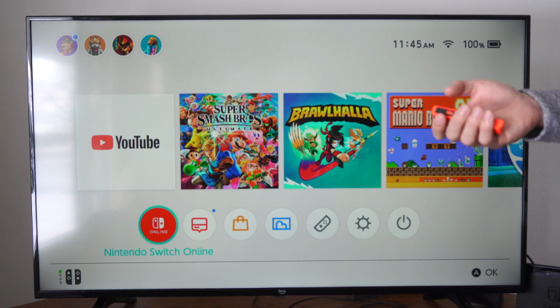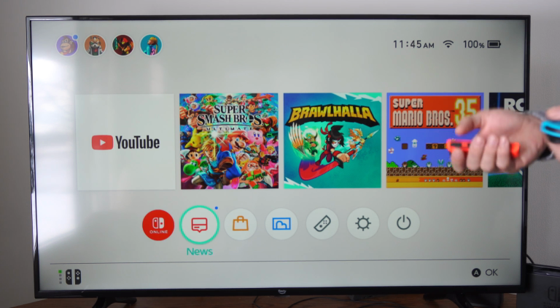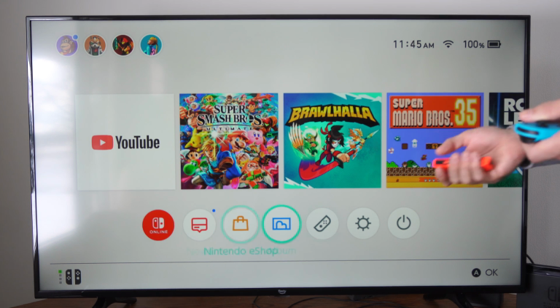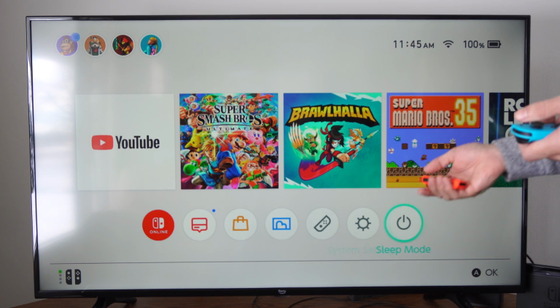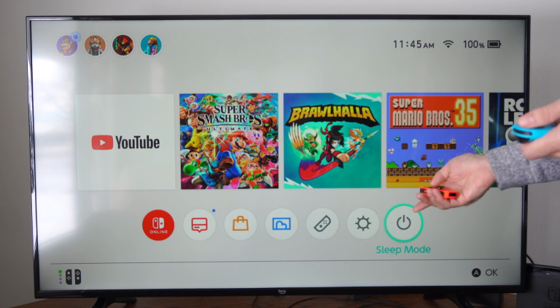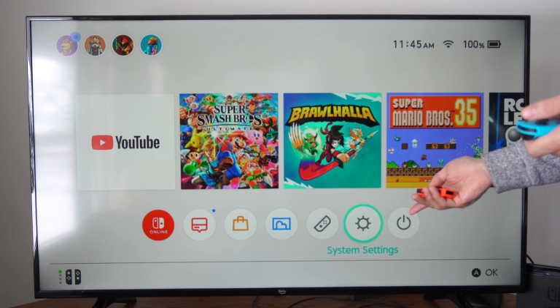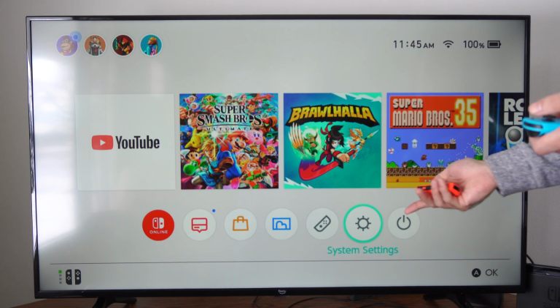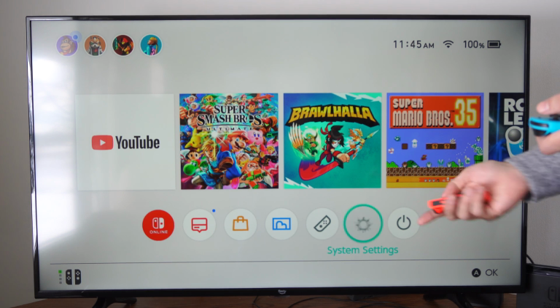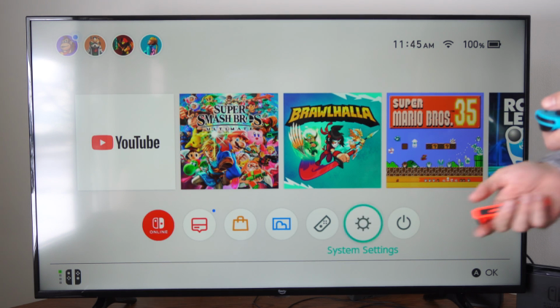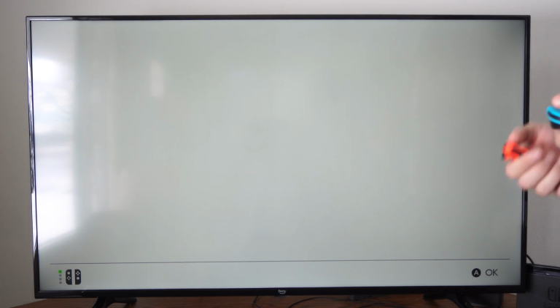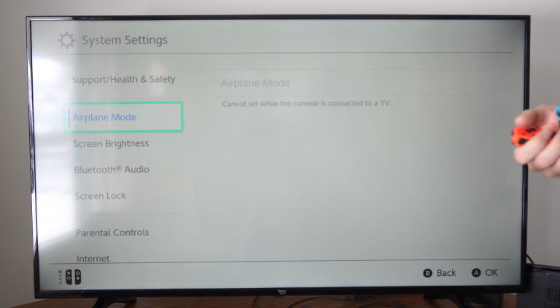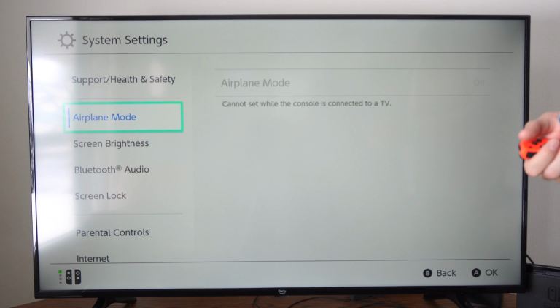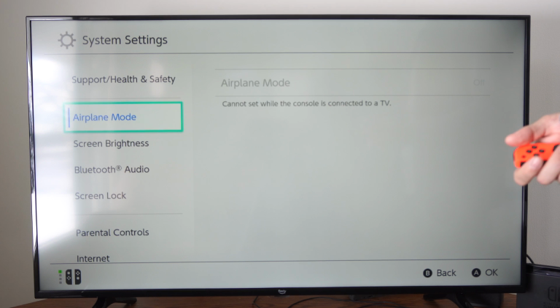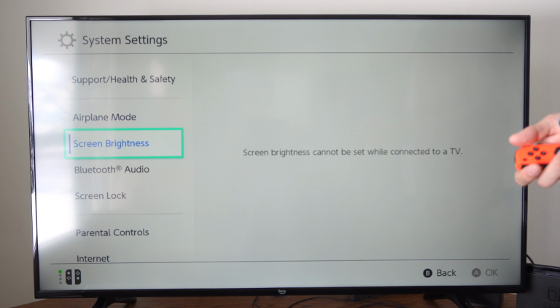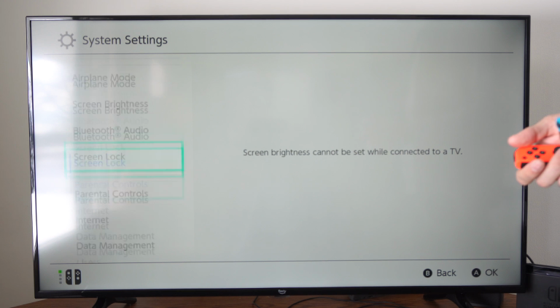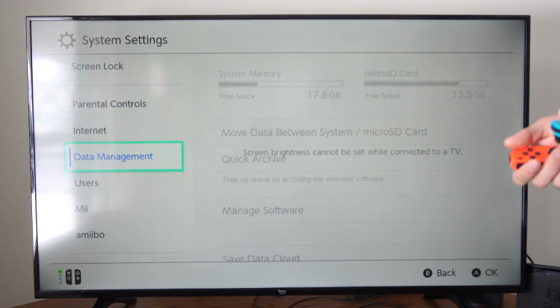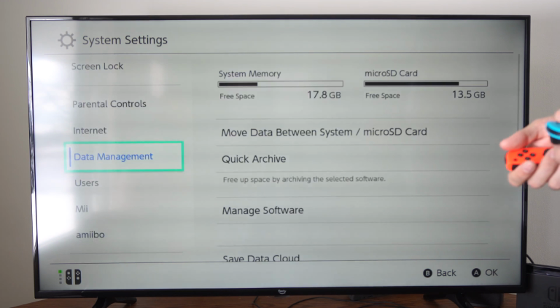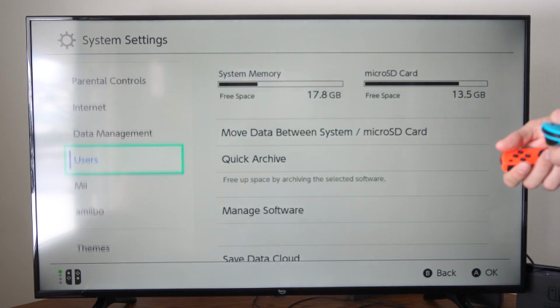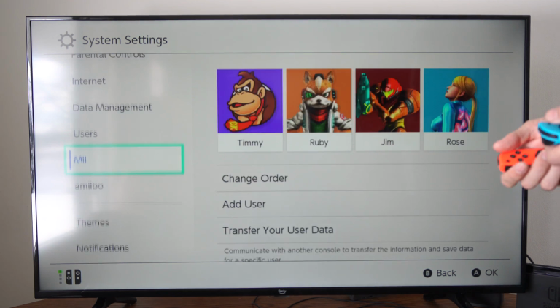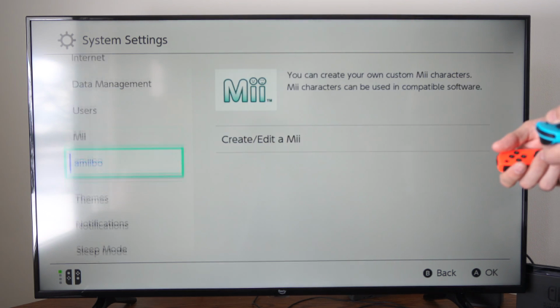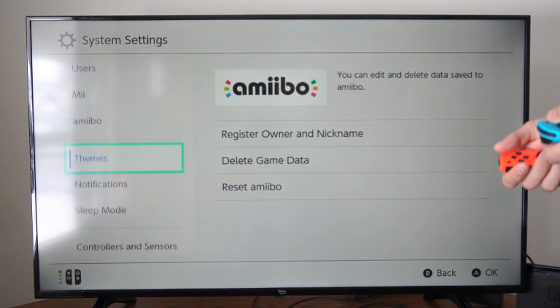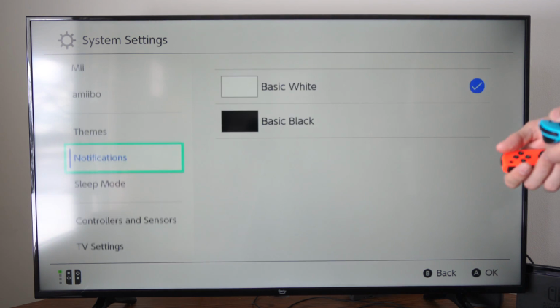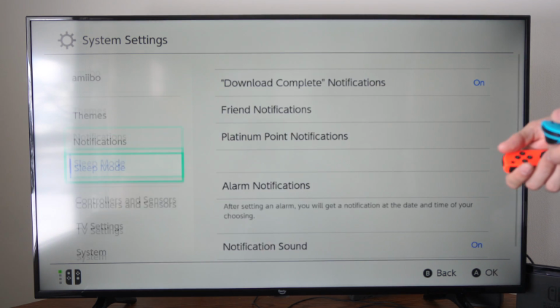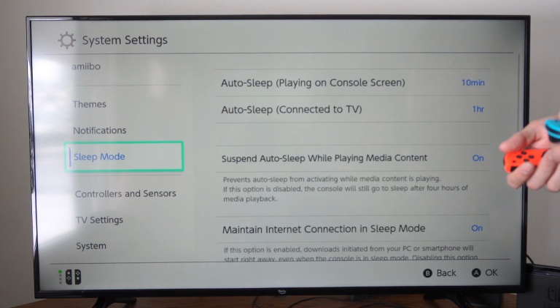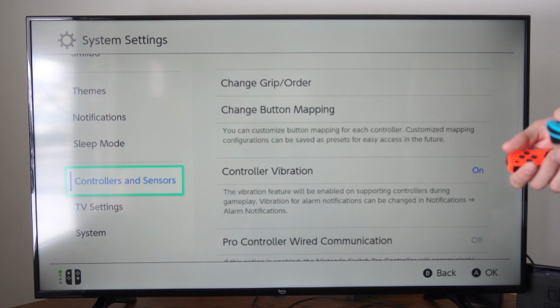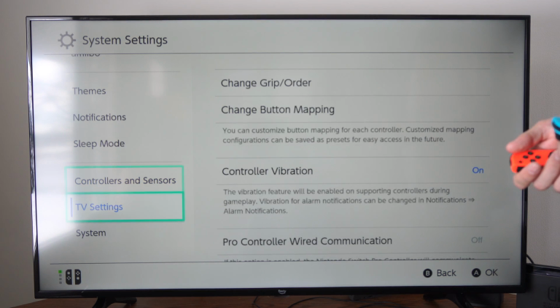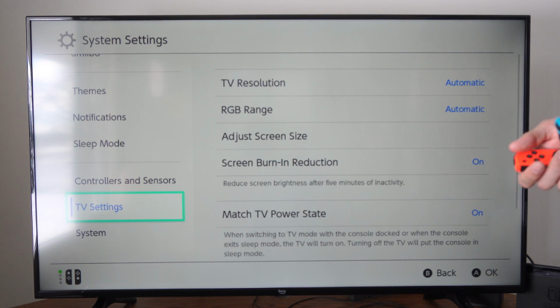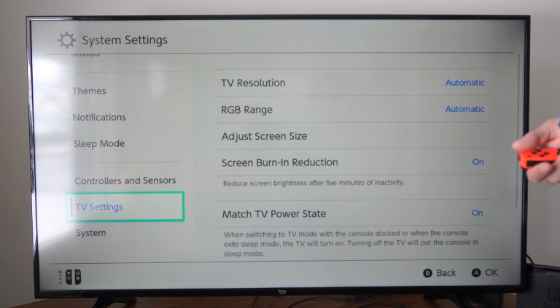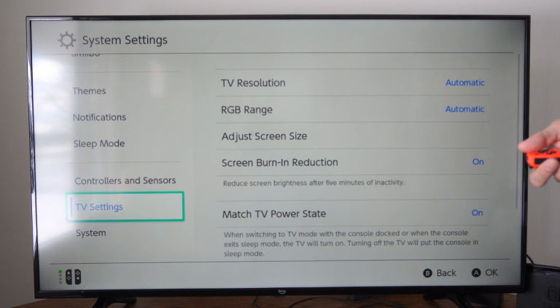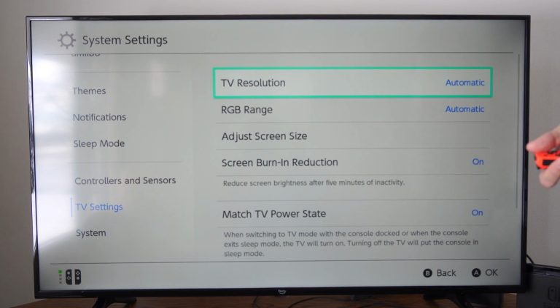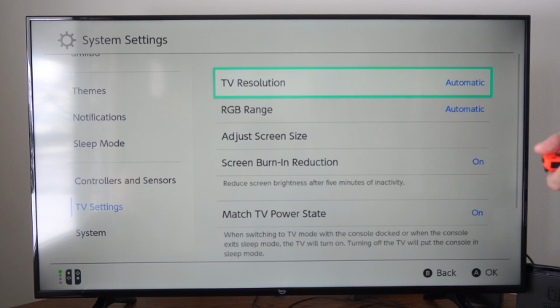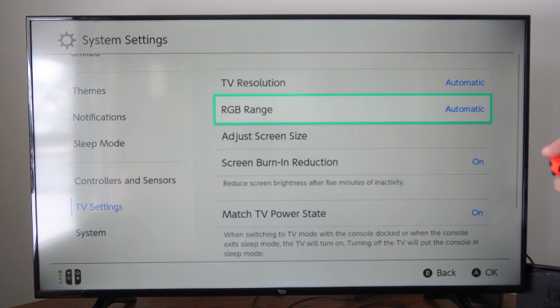Let's go to System Settings right here, then go down and go to TV Settings and then go to the right.